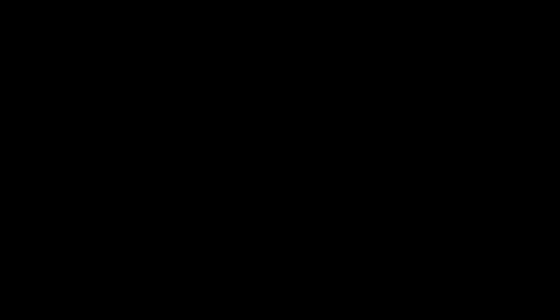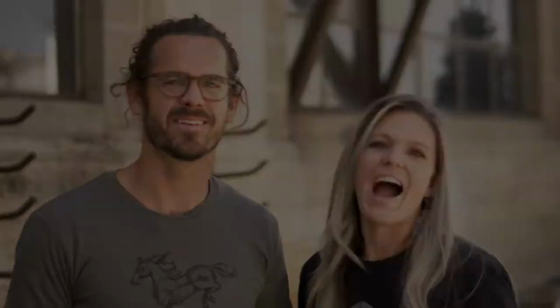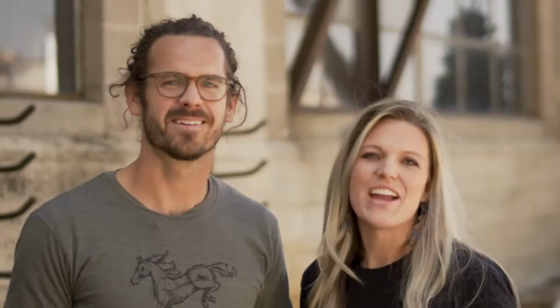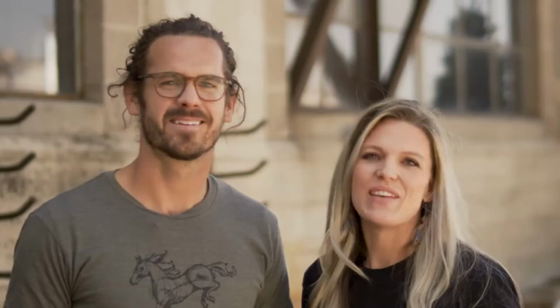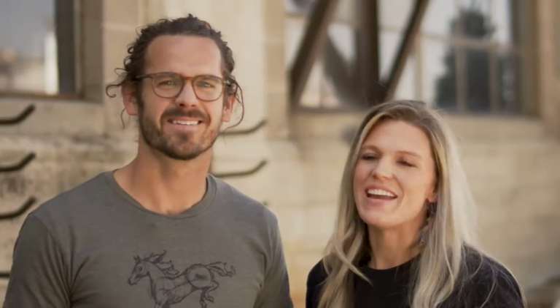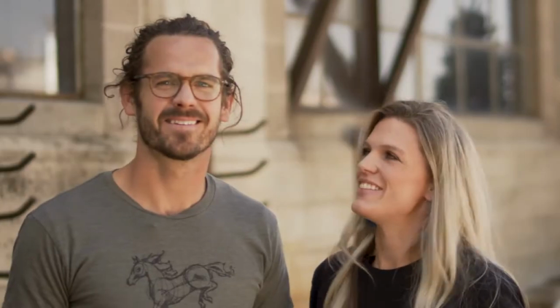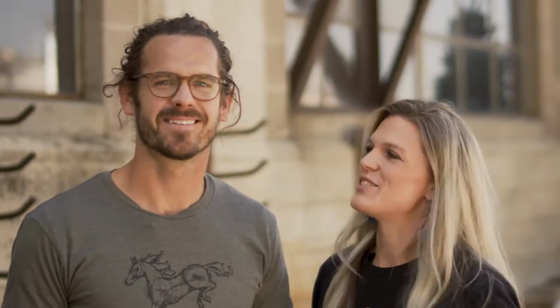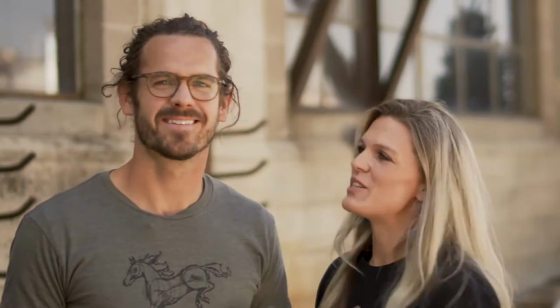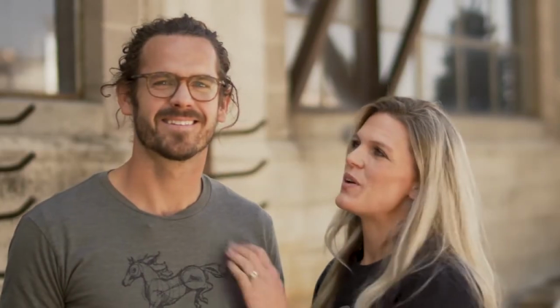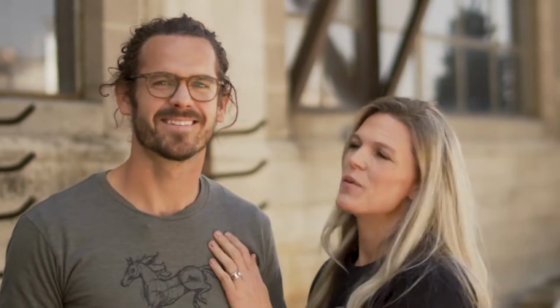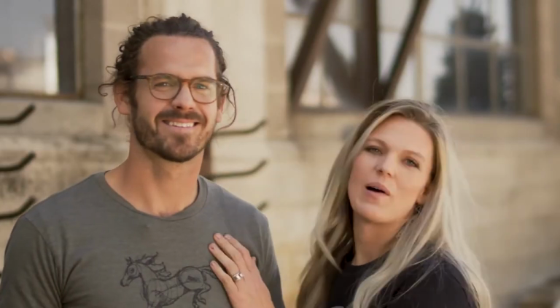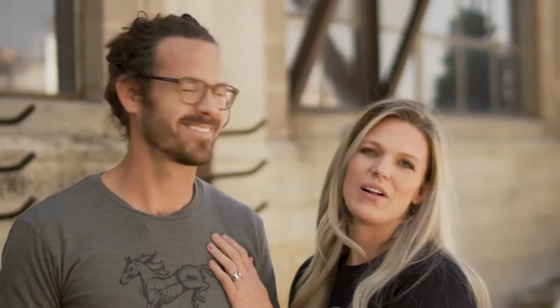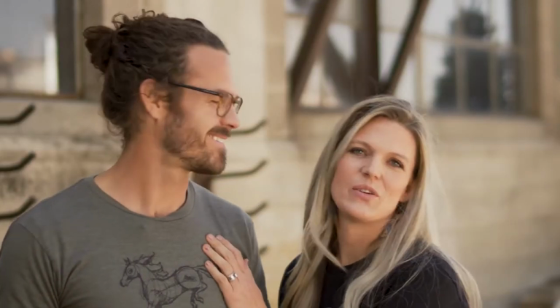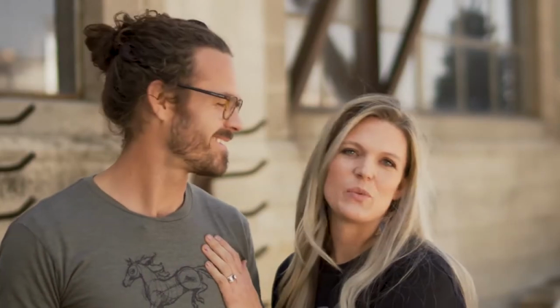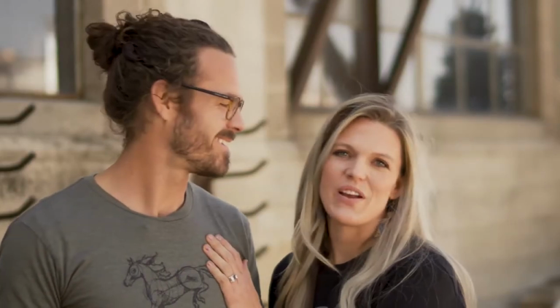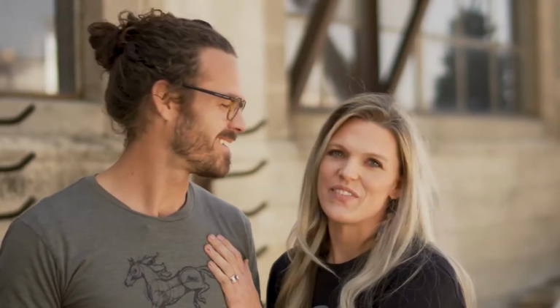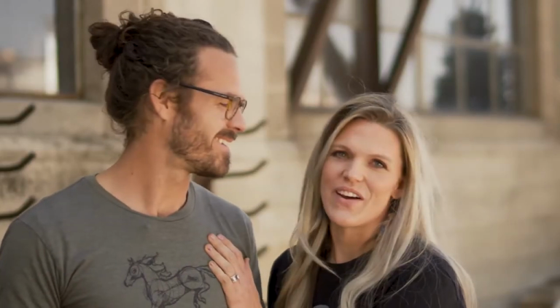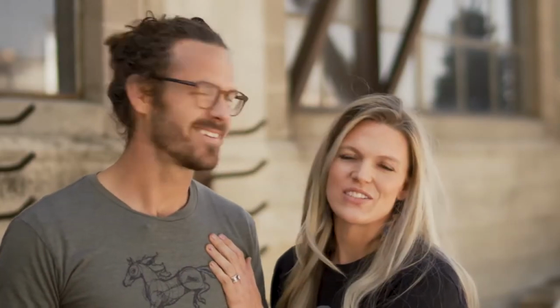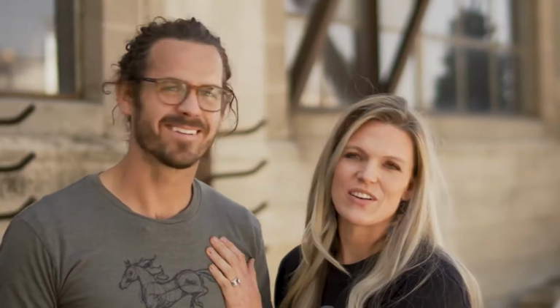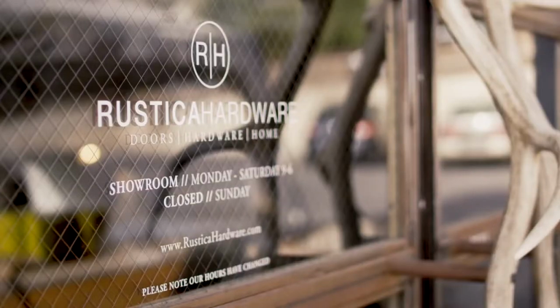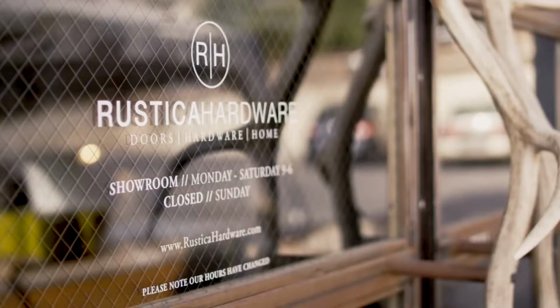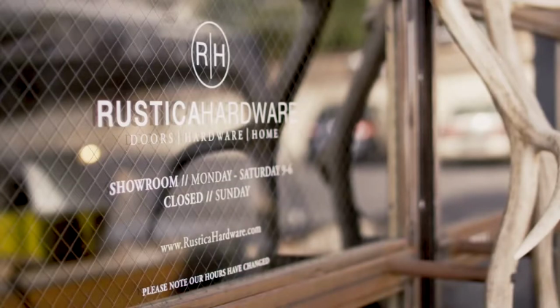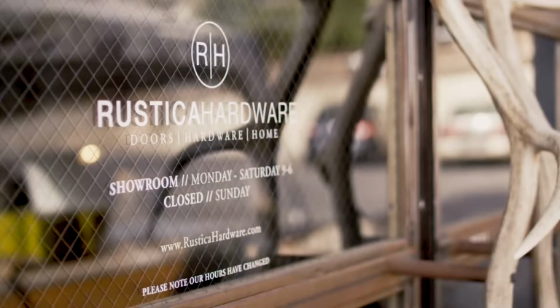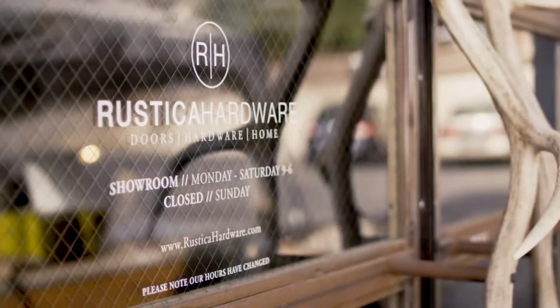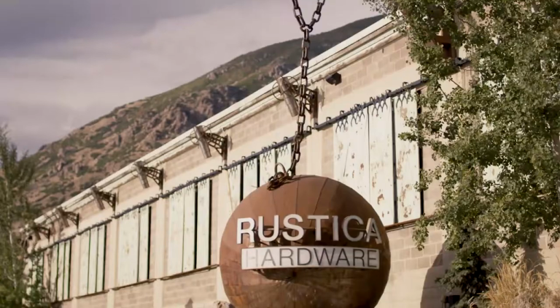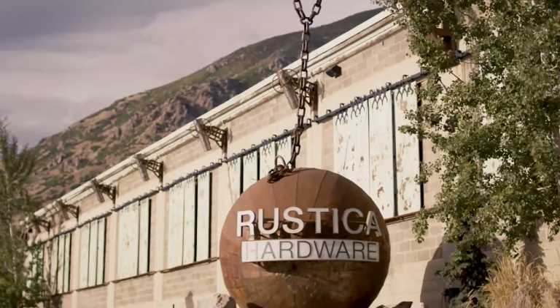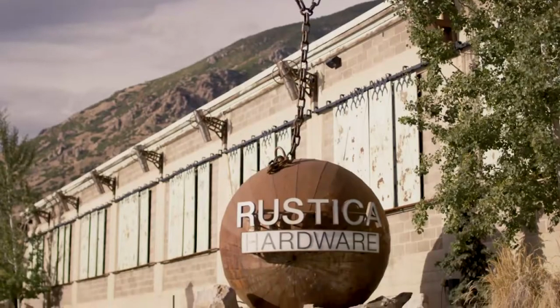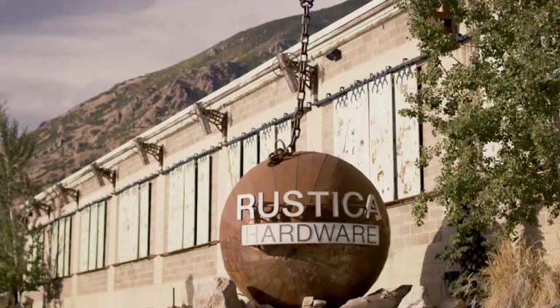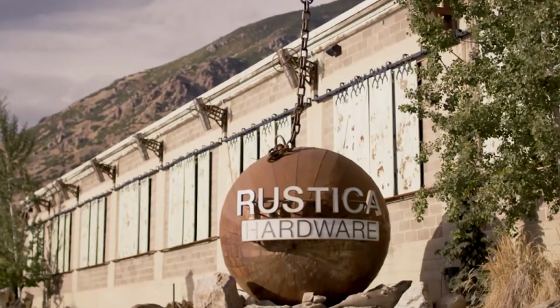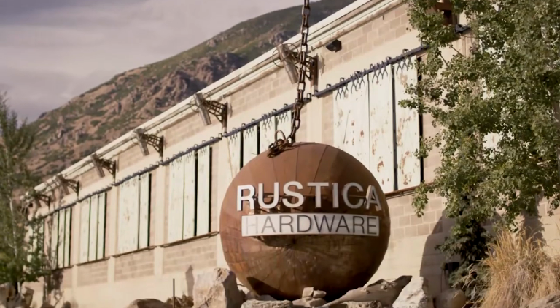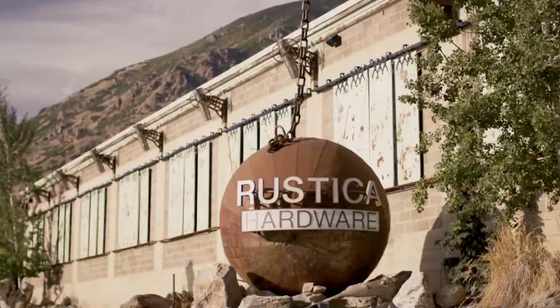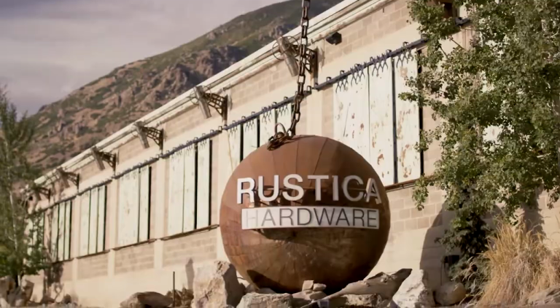Hi, I'm Kate. This is my sweetheart, Paul. We are the founders of Restico Hardware. Welcome to Installing Inspiration.